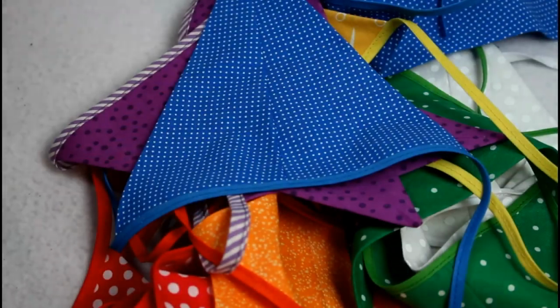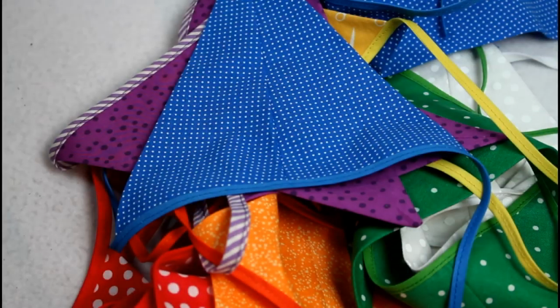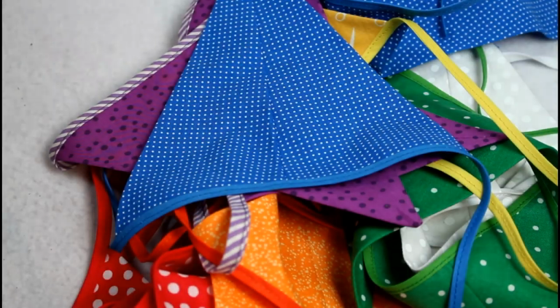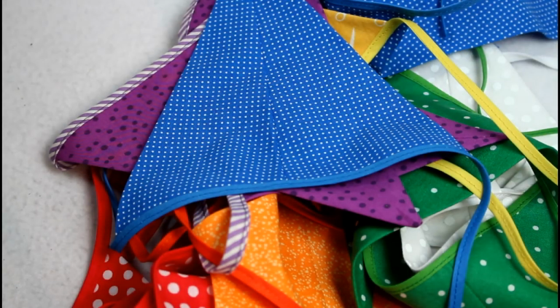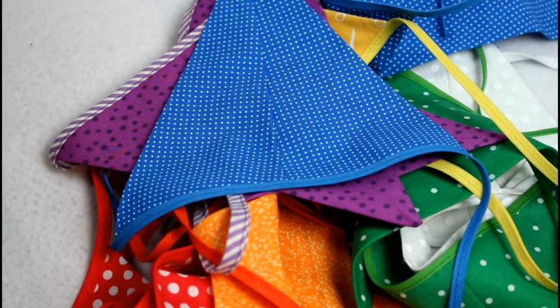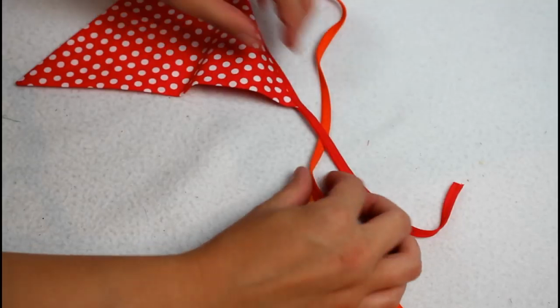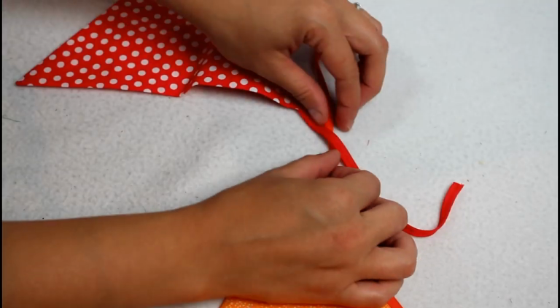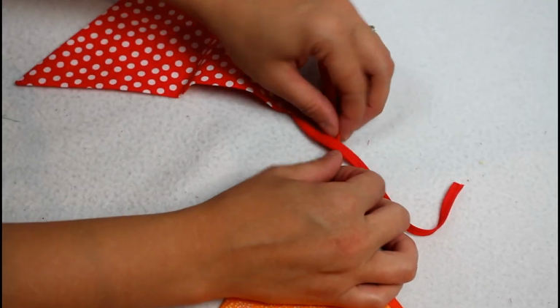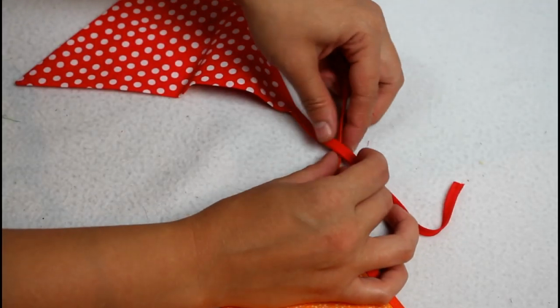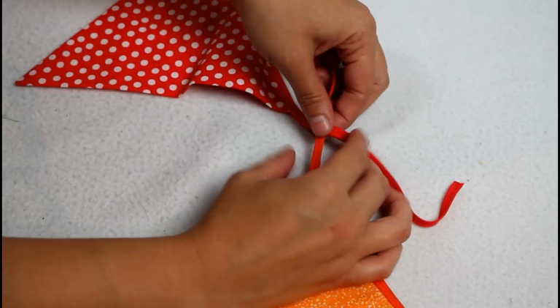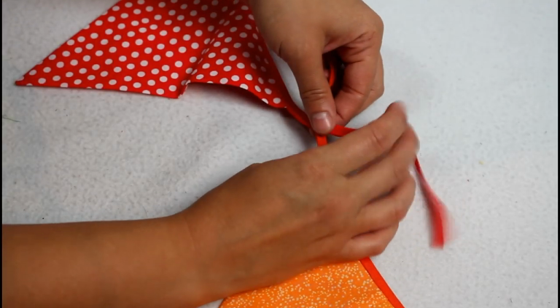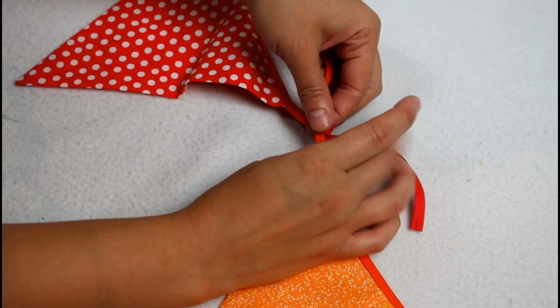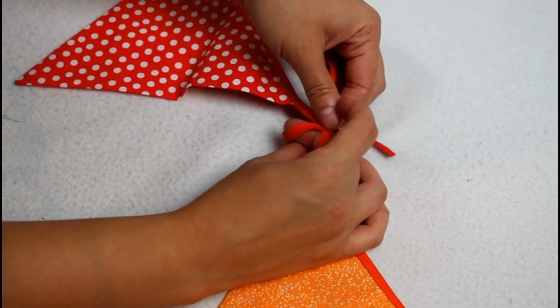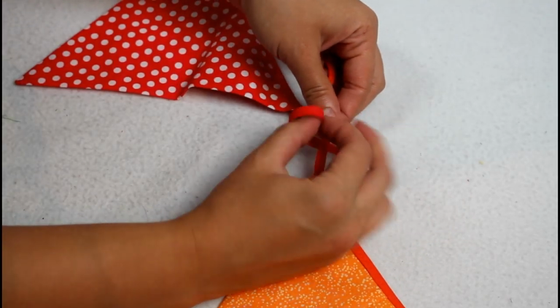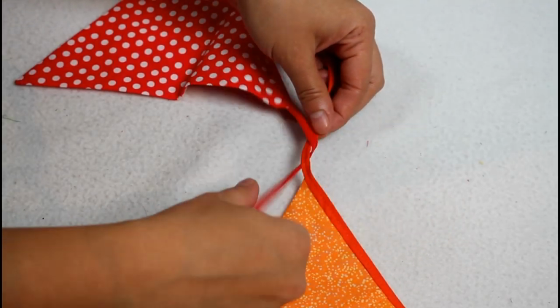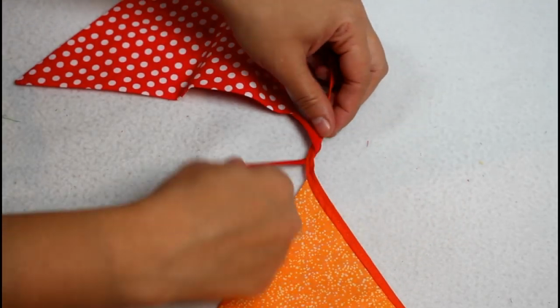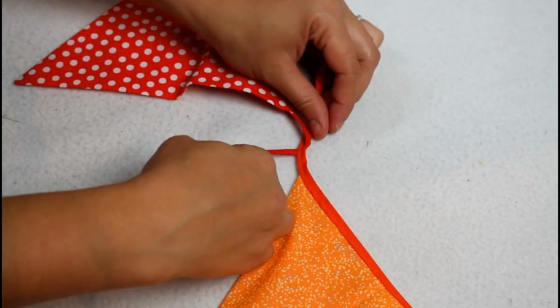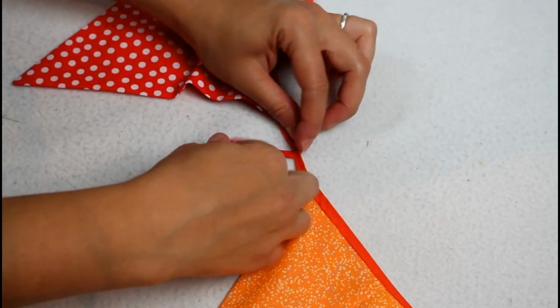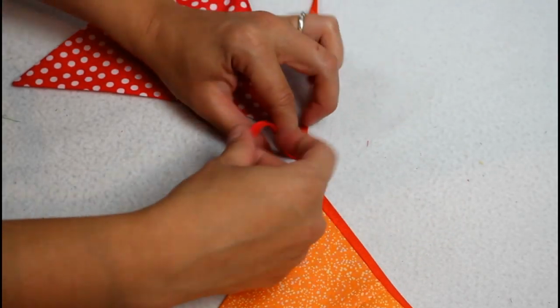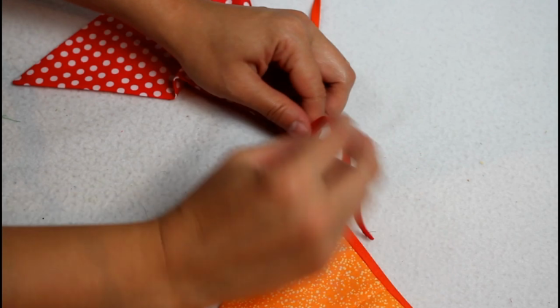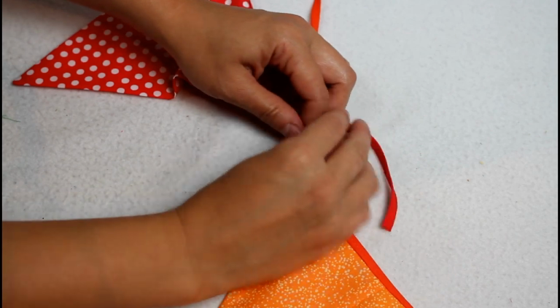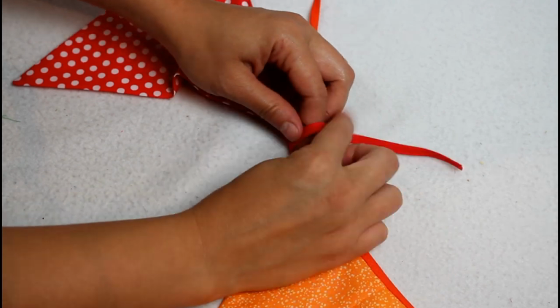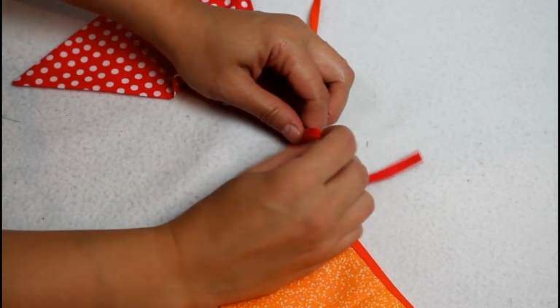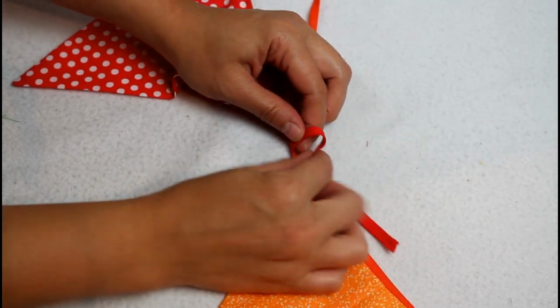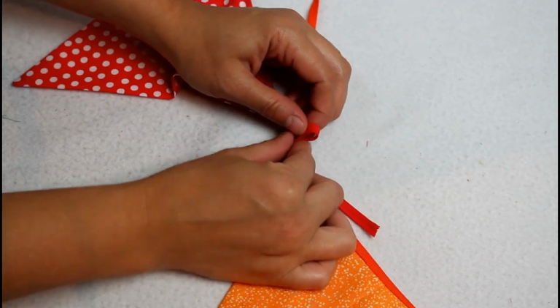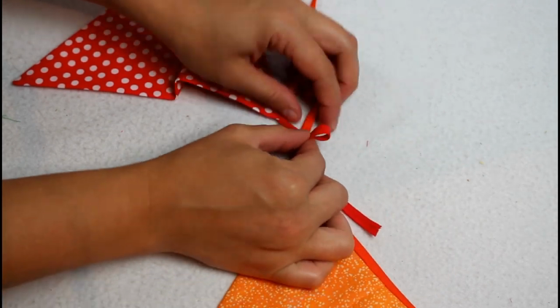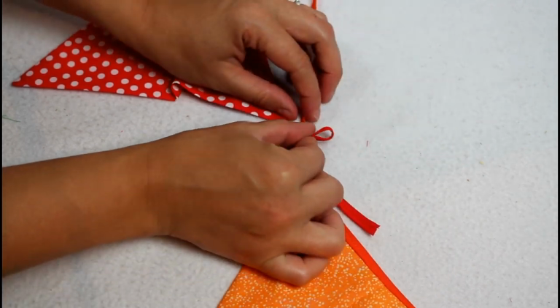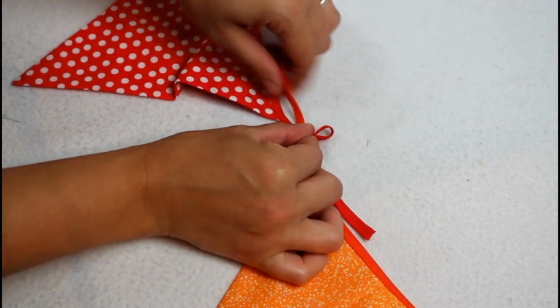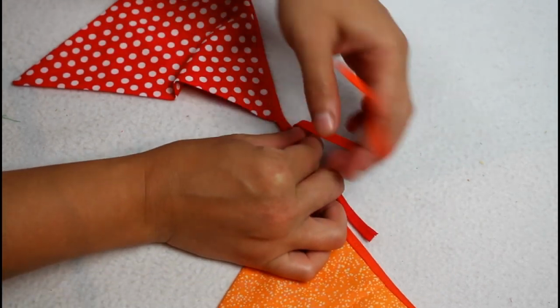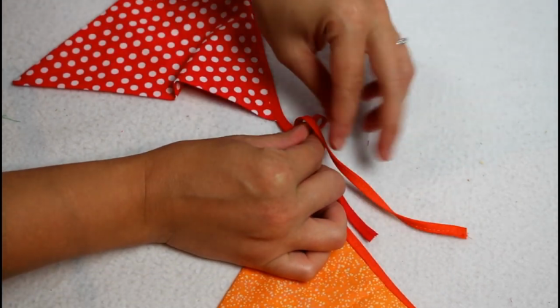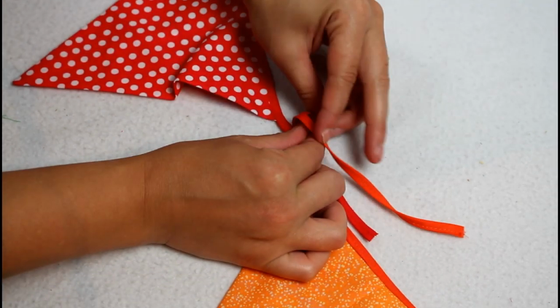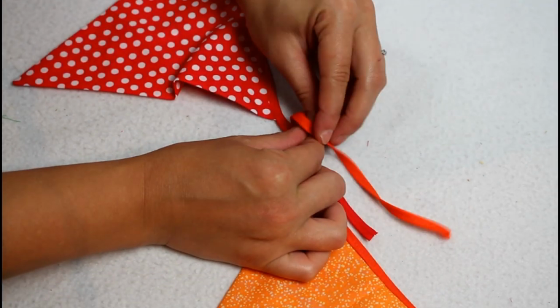All that is left is to tie the flags together with a bow in whatever order you like.